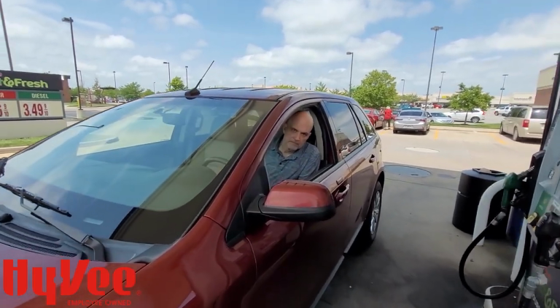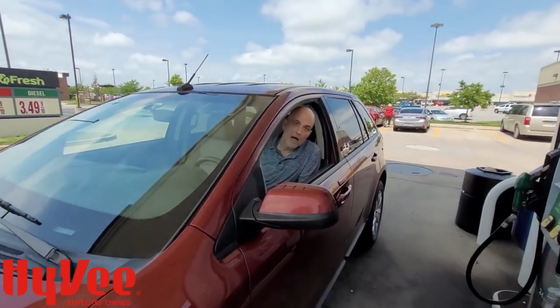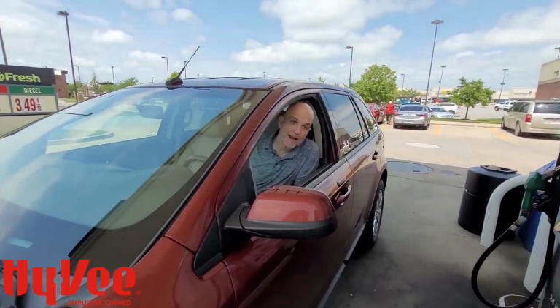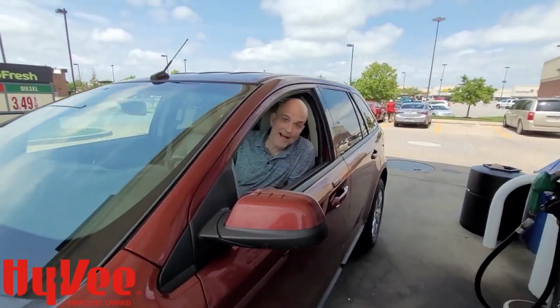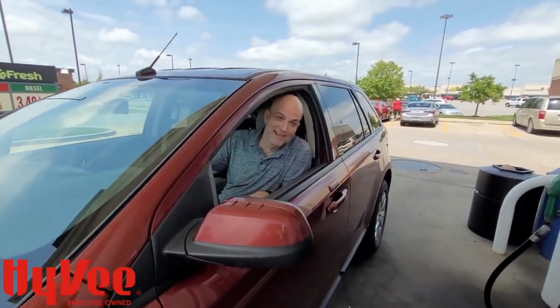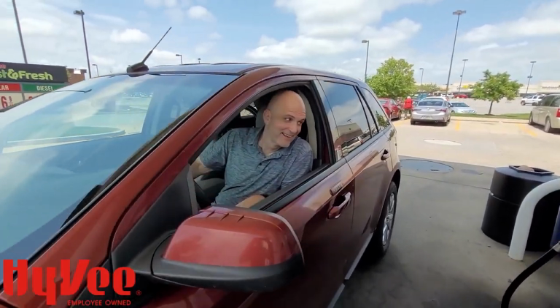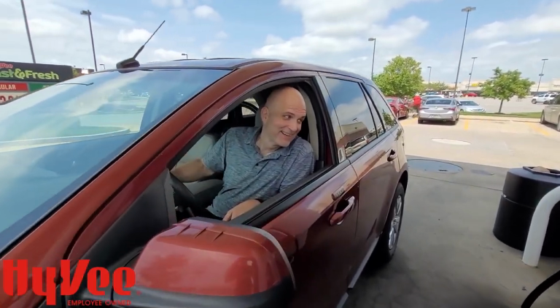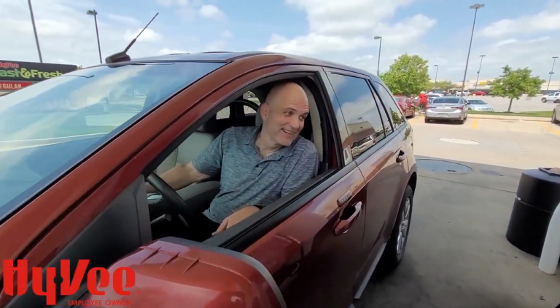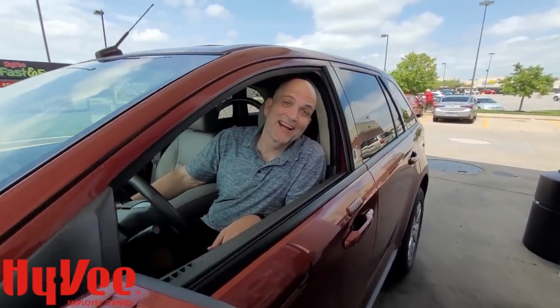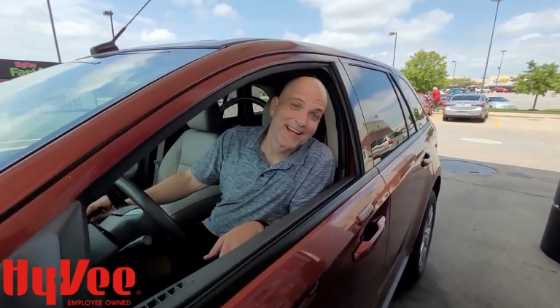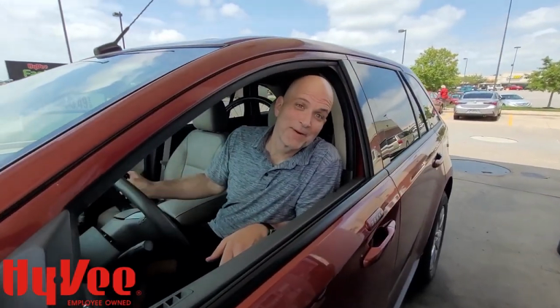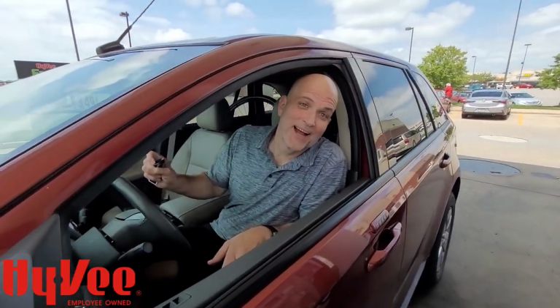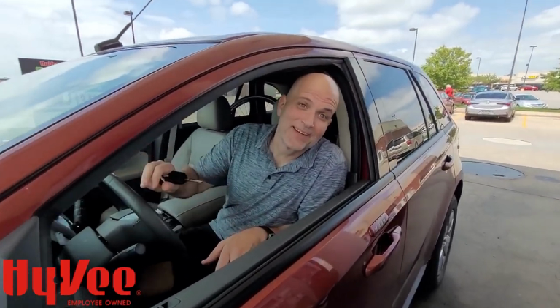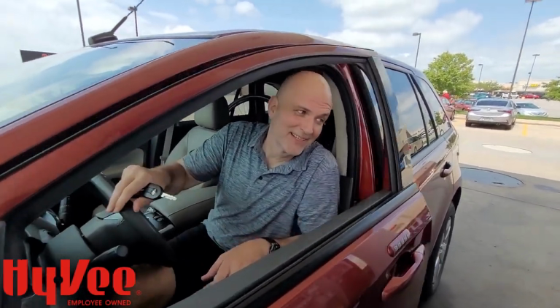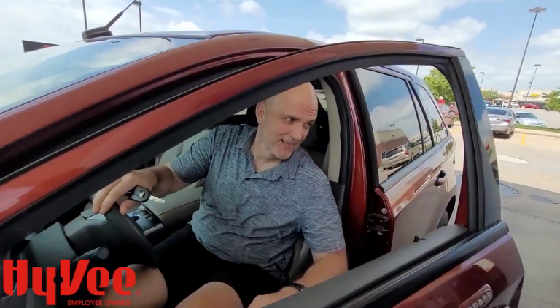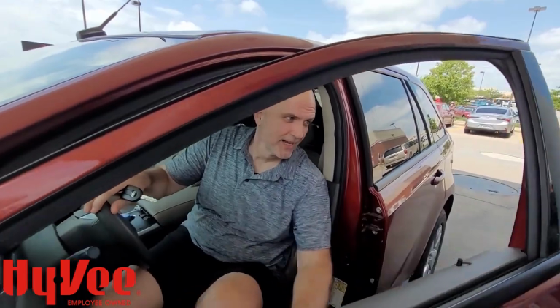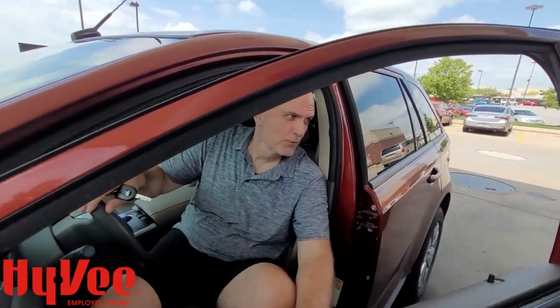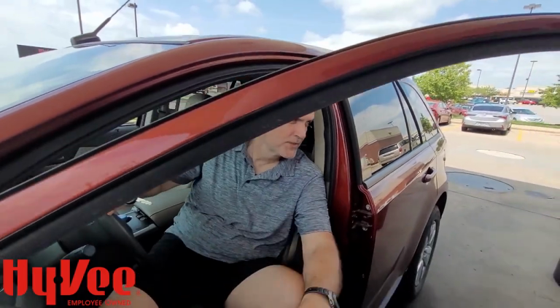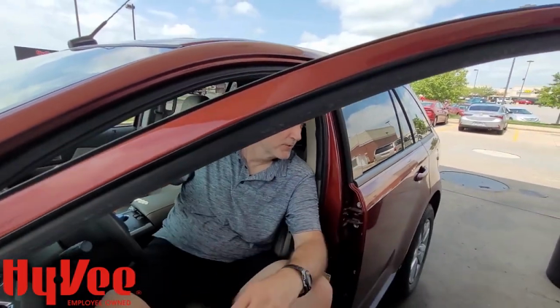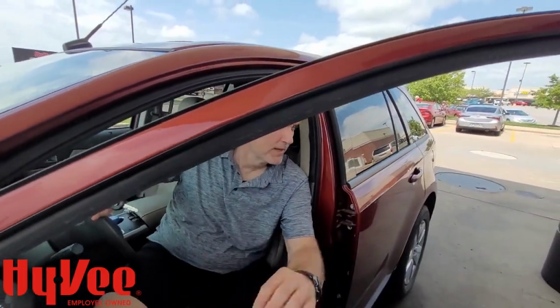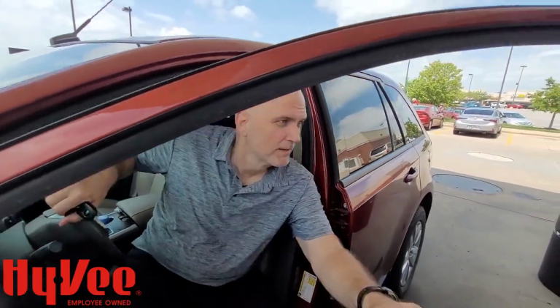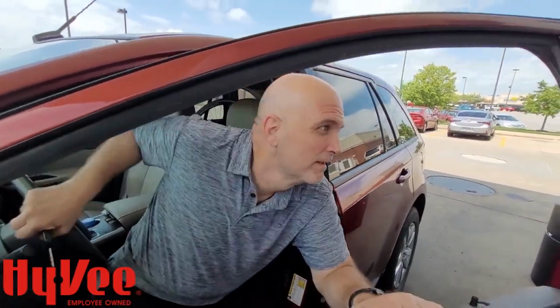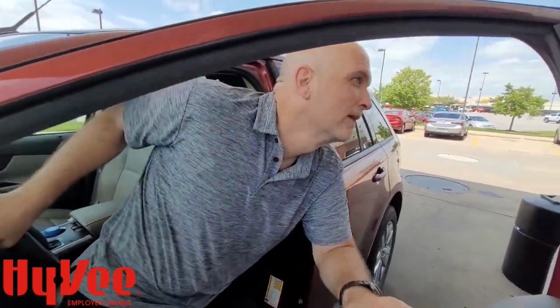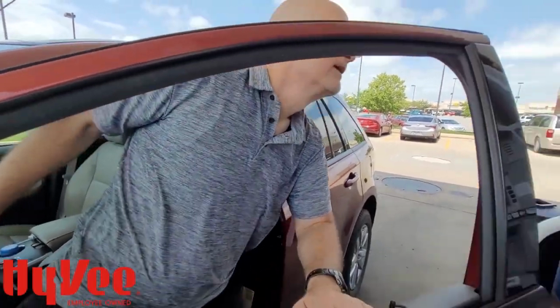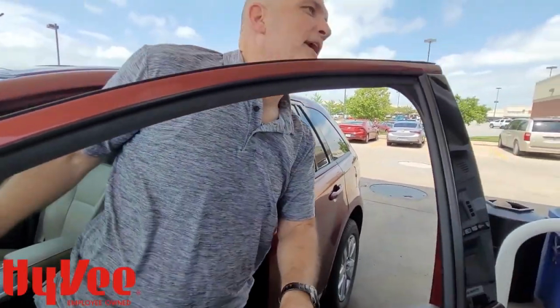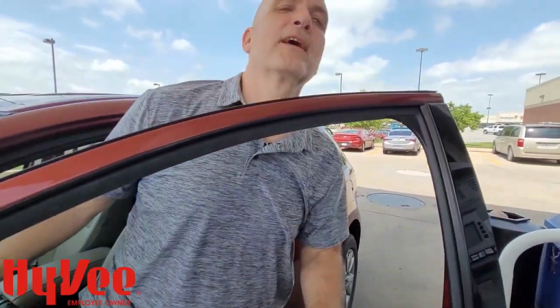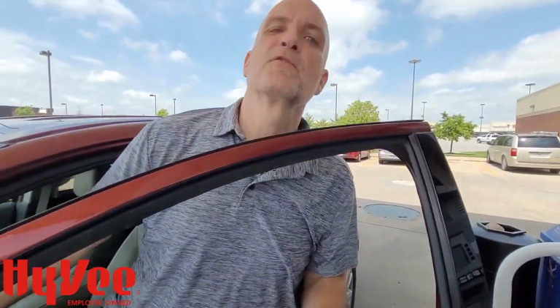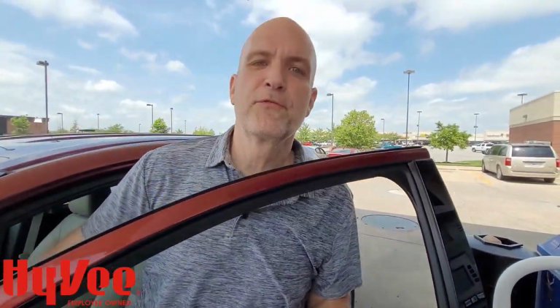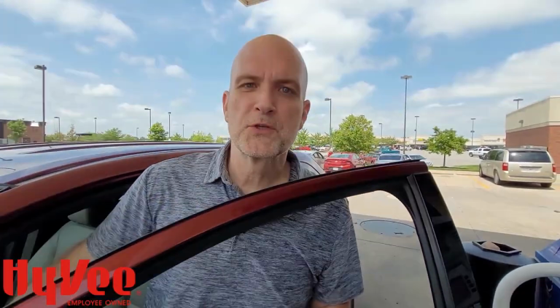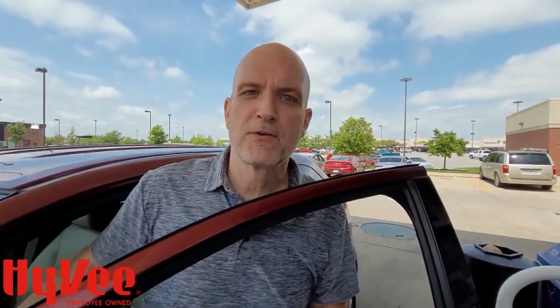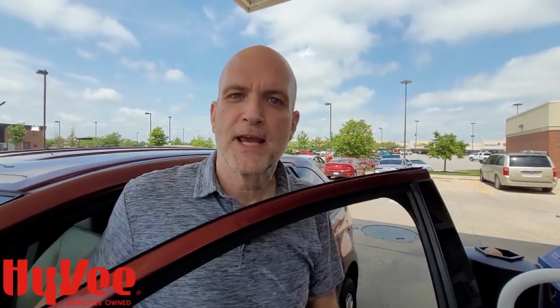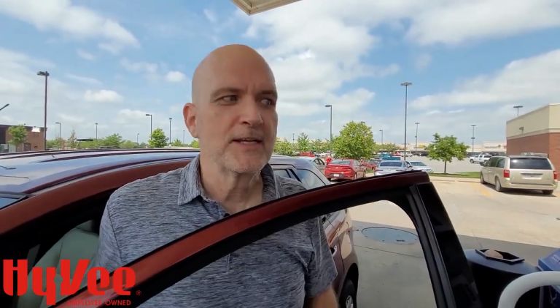Hey guys! It's Scotty and I'm here at Hy-Vee. I'm going to take advantage of my Fuel Saver Savings.